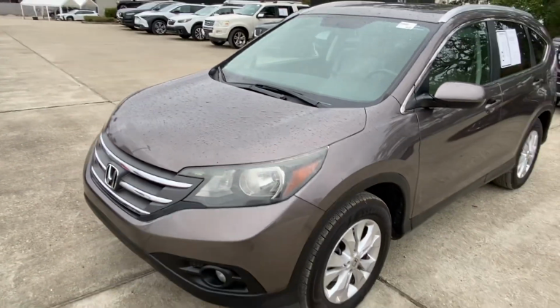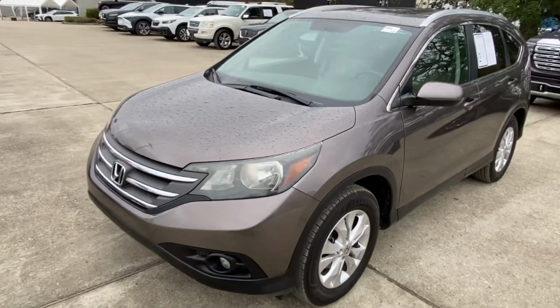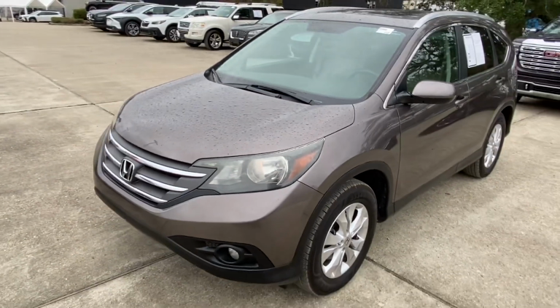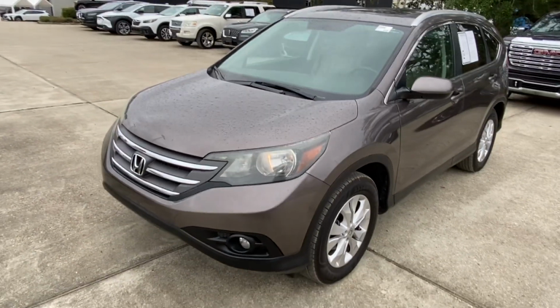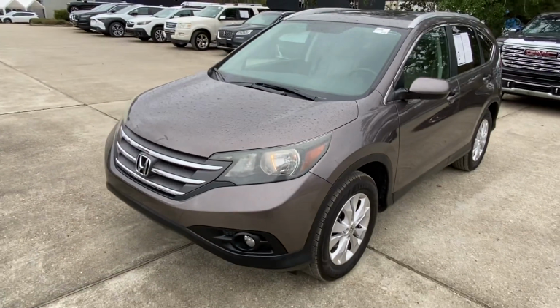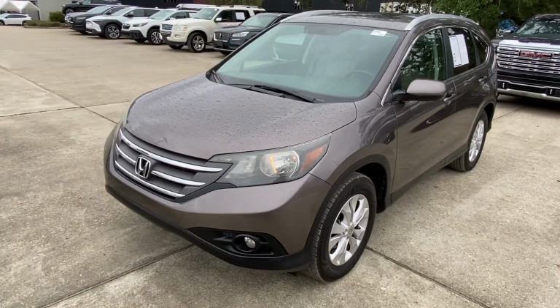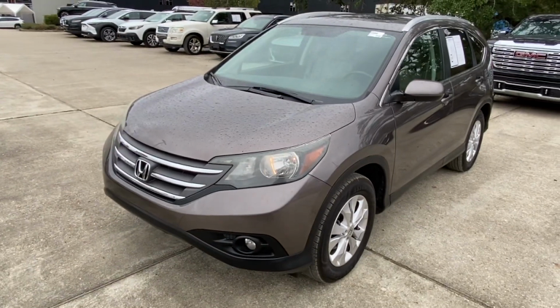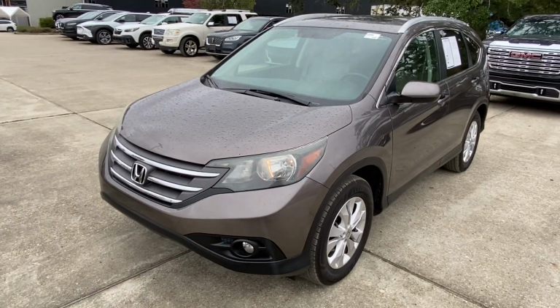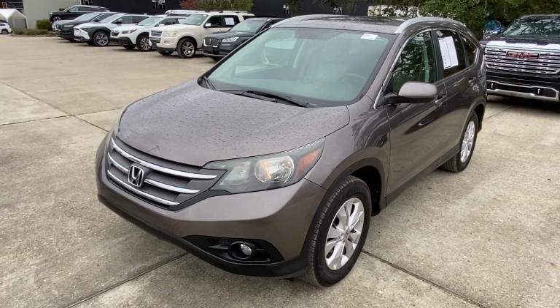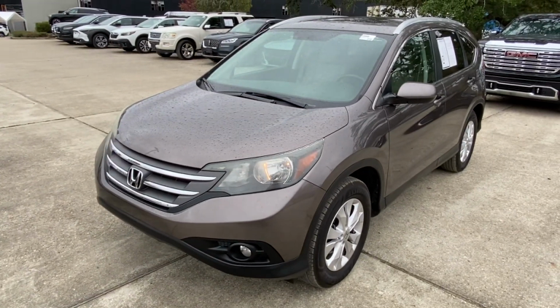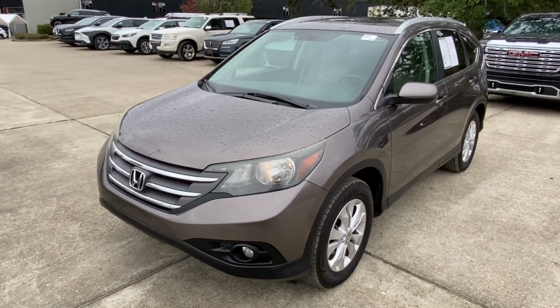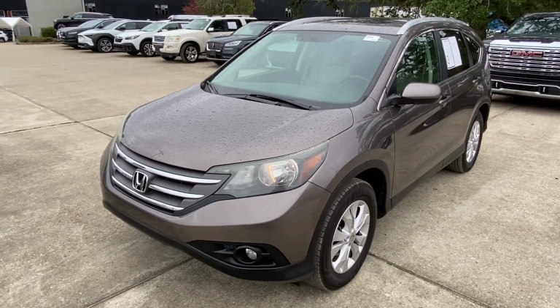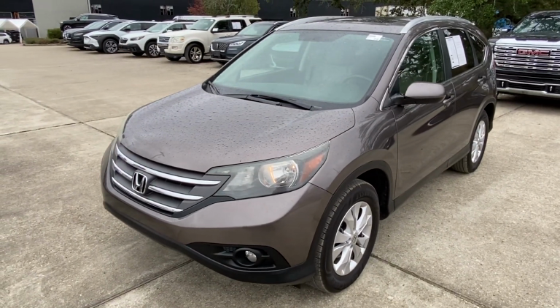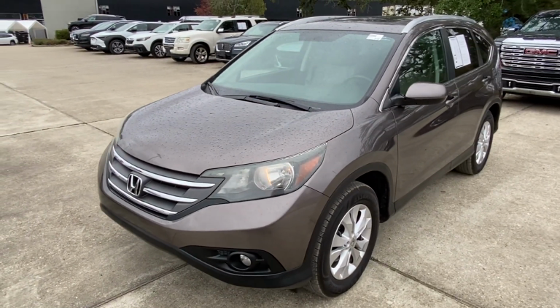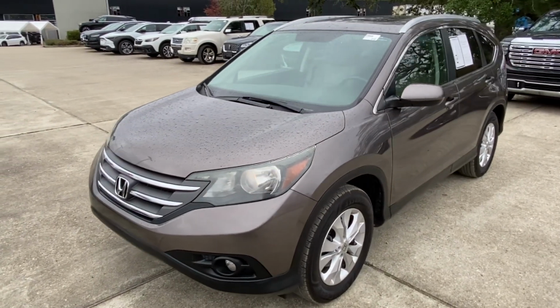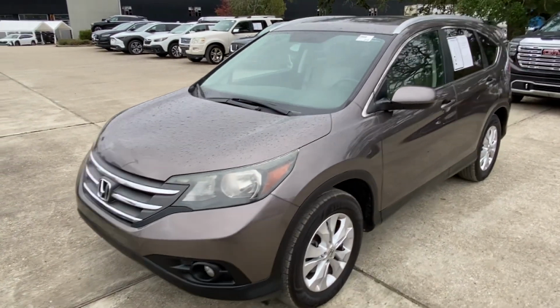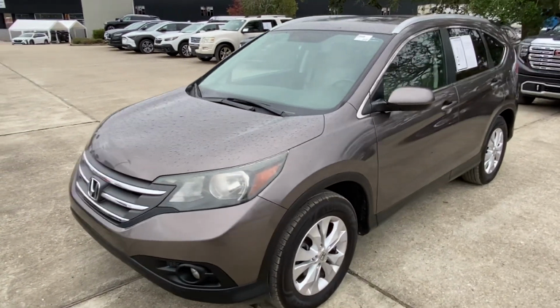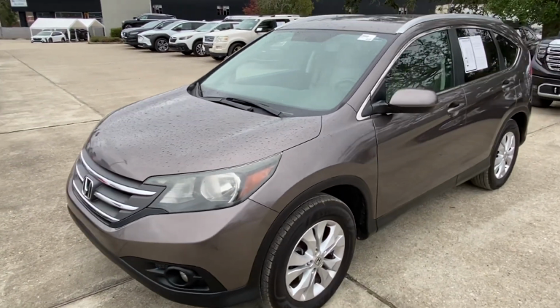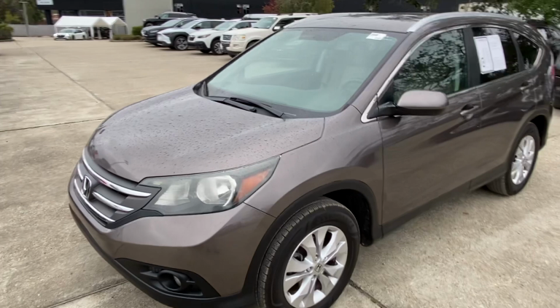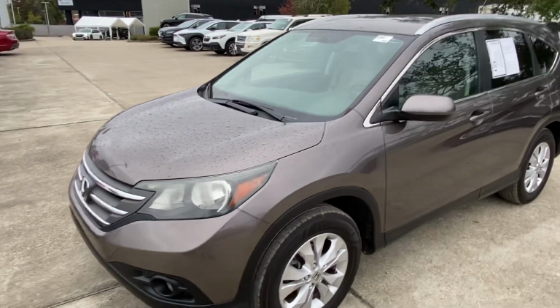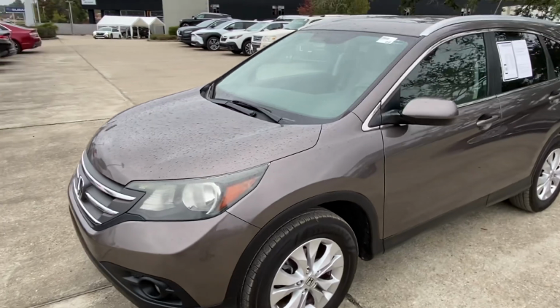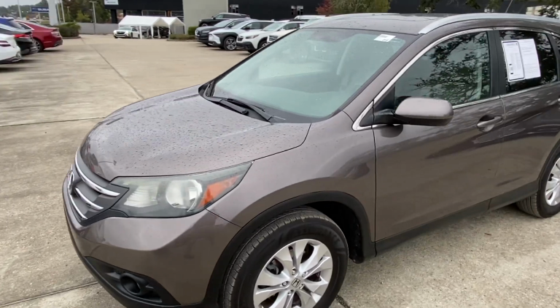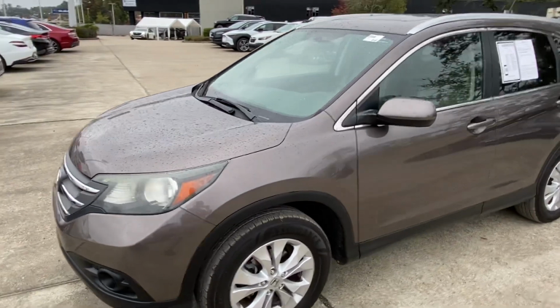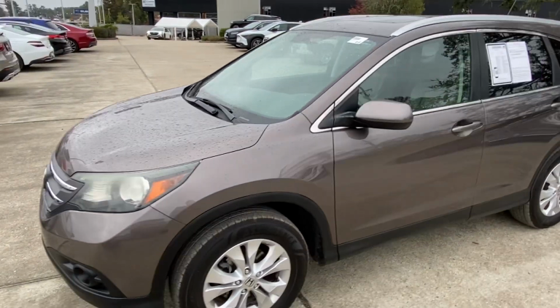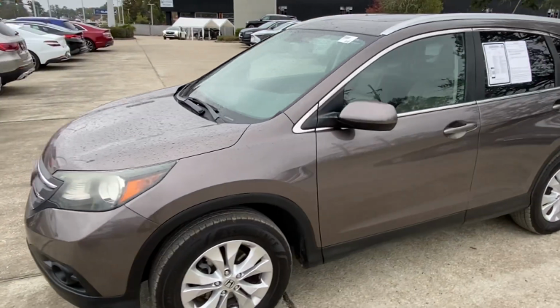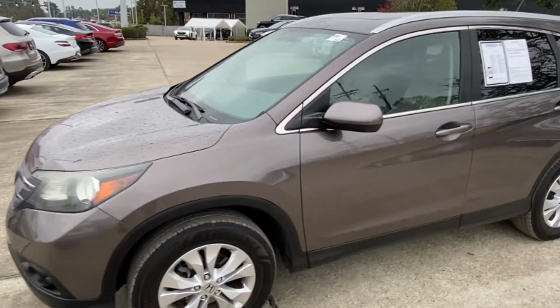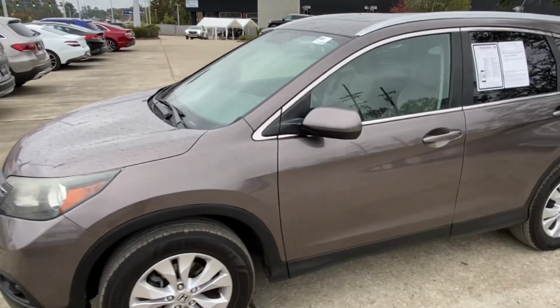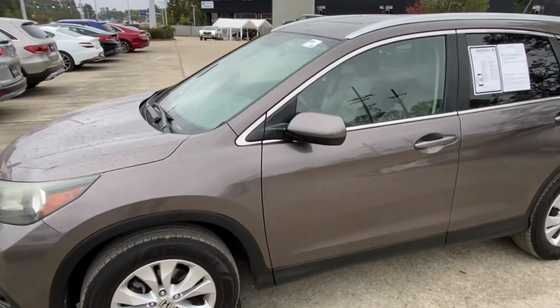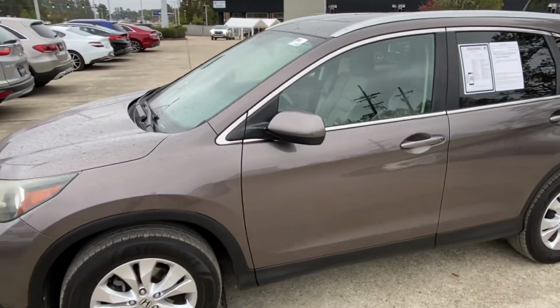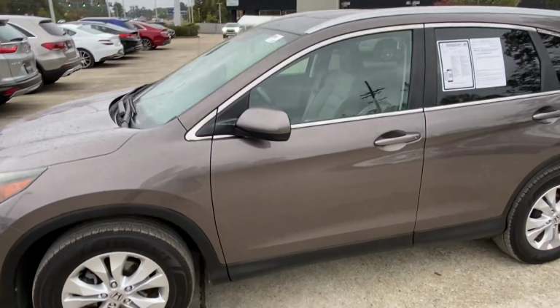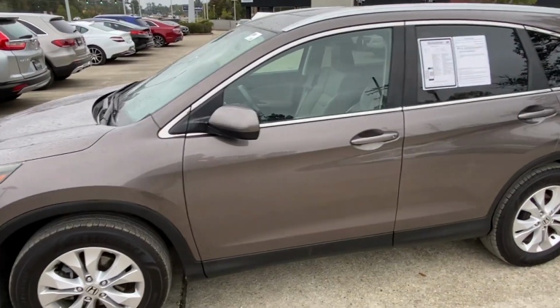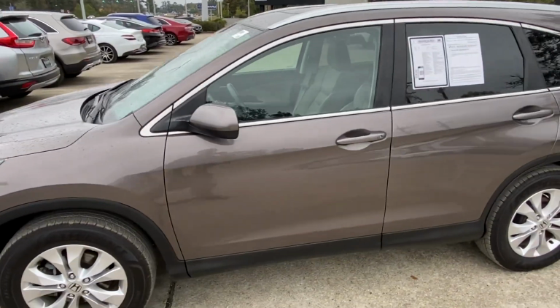This is a 2014 Honda CR-V. It has 116,000 miles and leather interior.